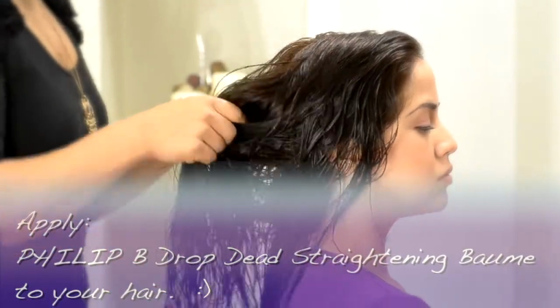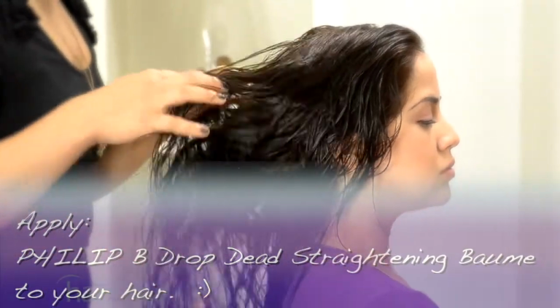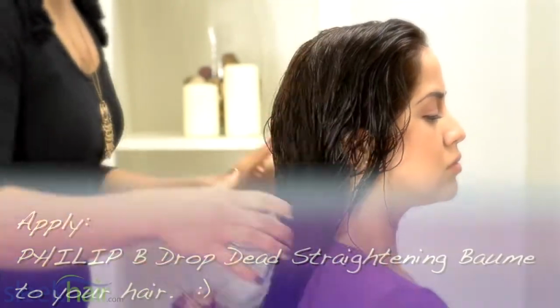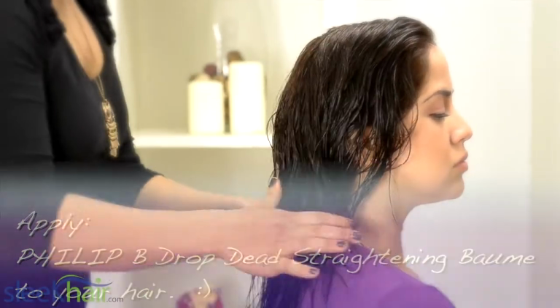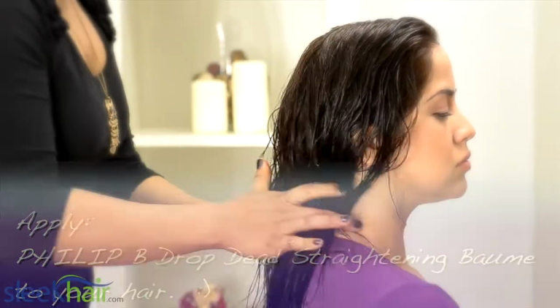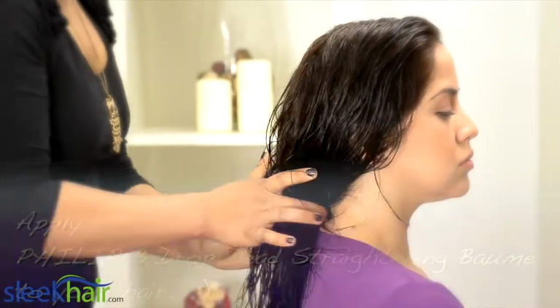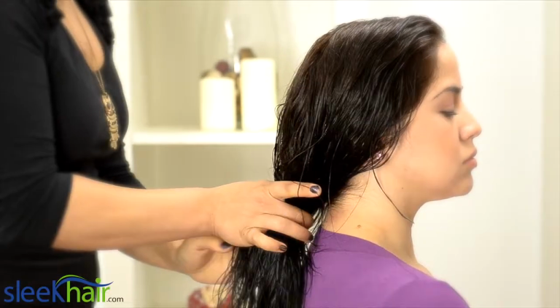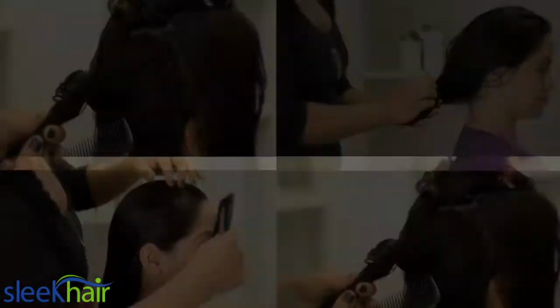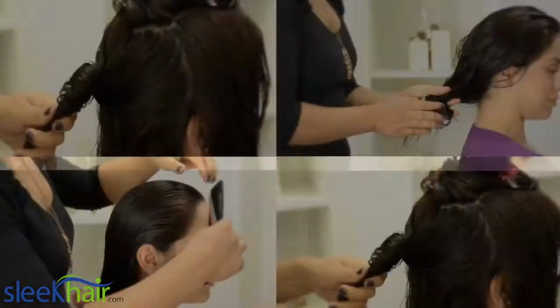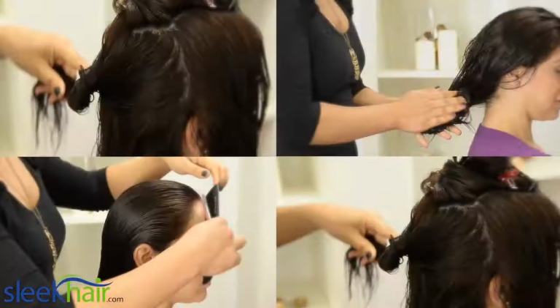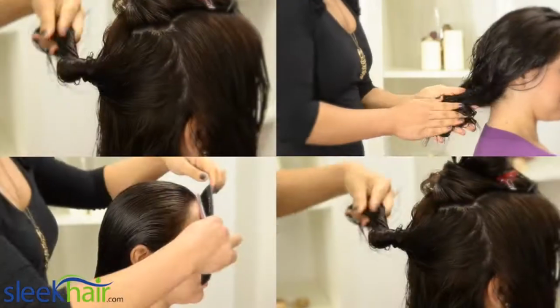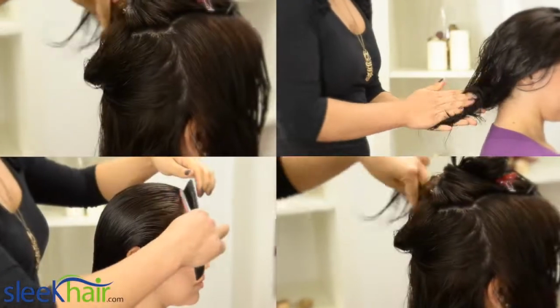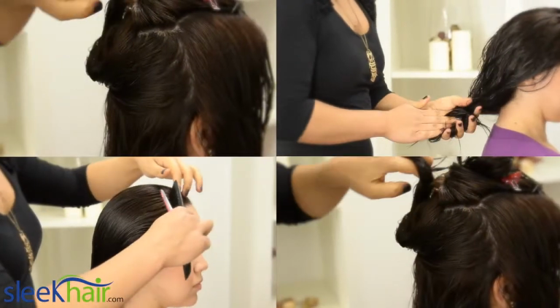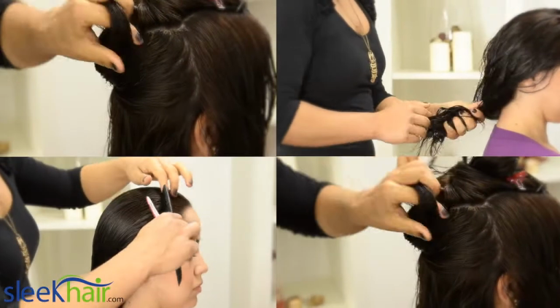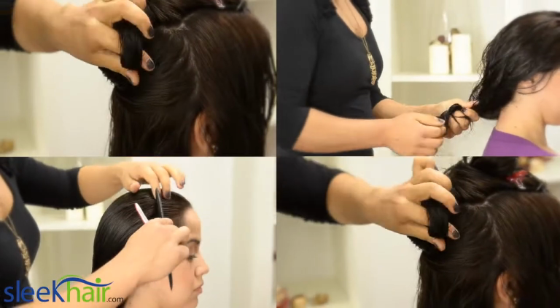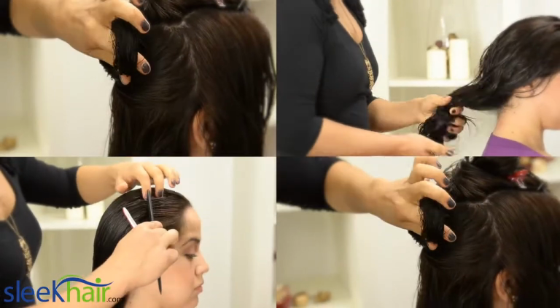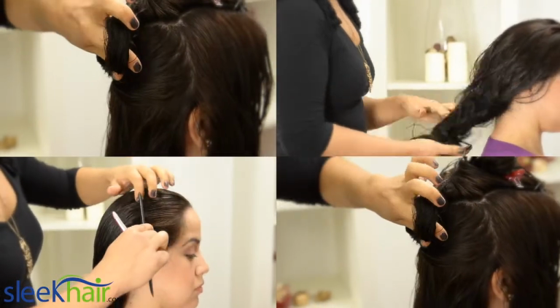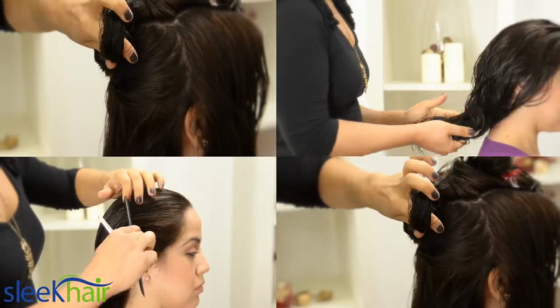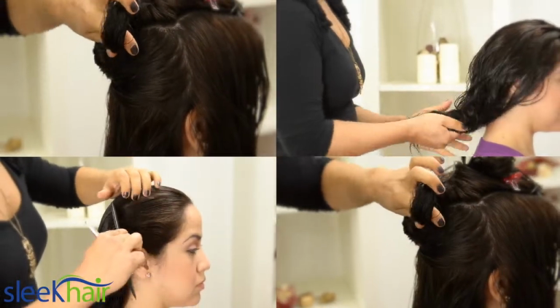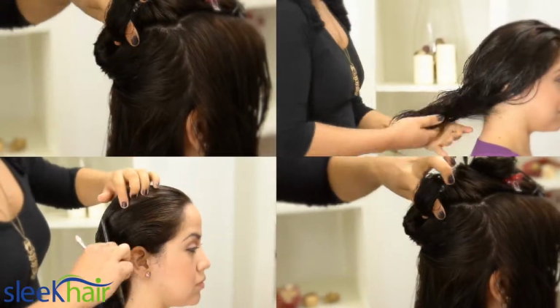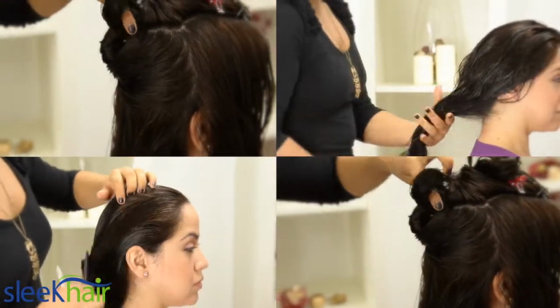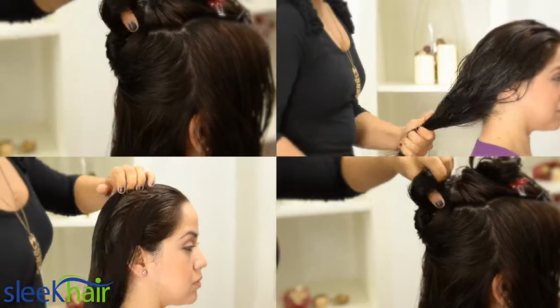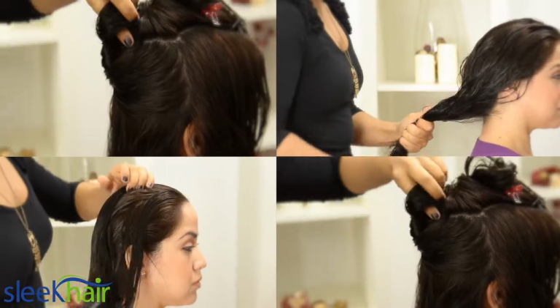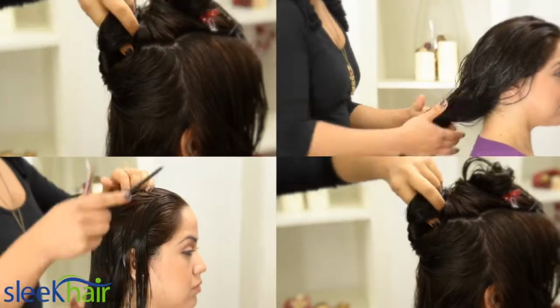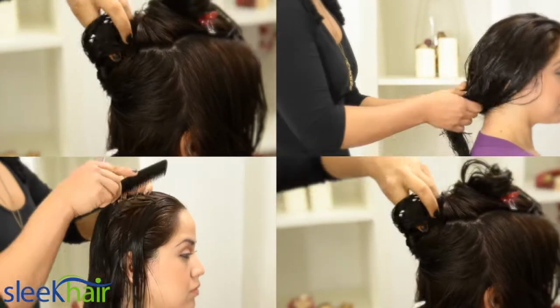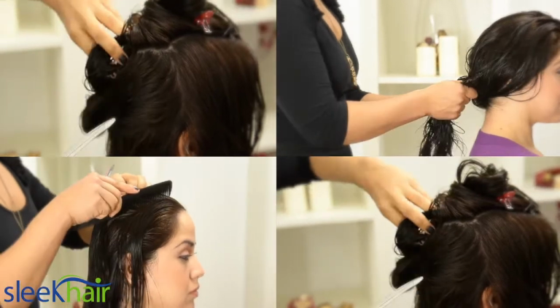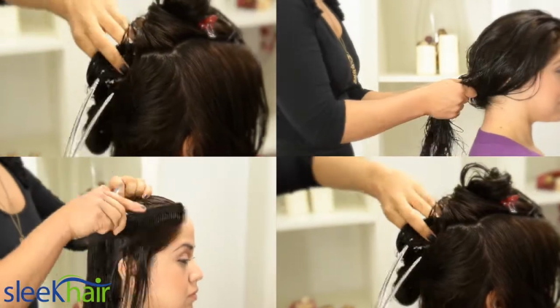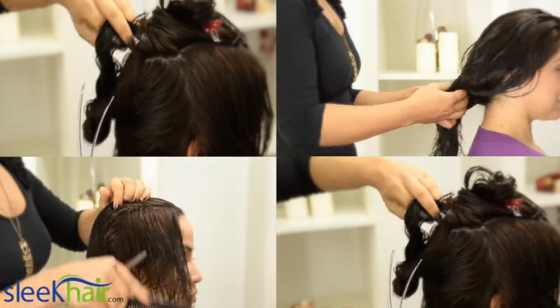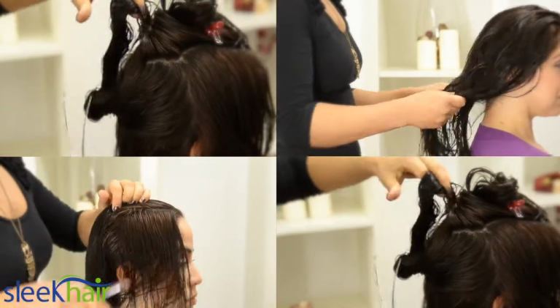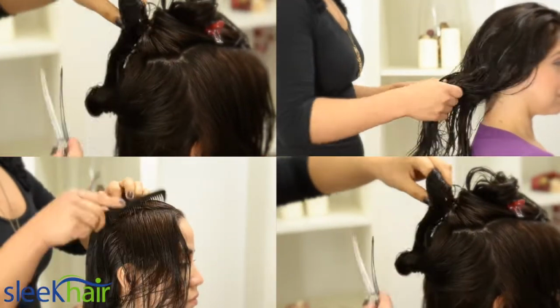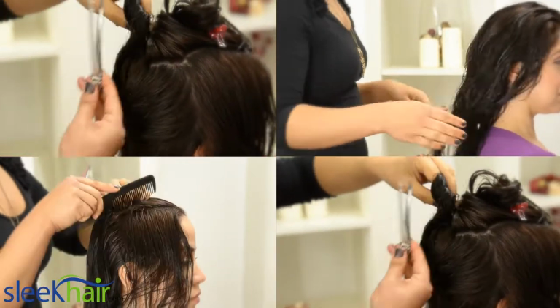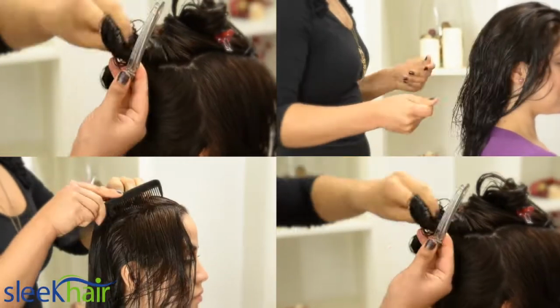Next, we're going to section the hair in four equal parts just to make the blow-dry easier.